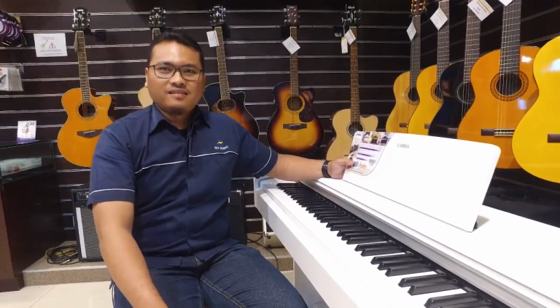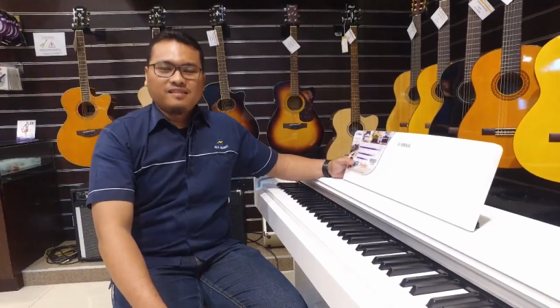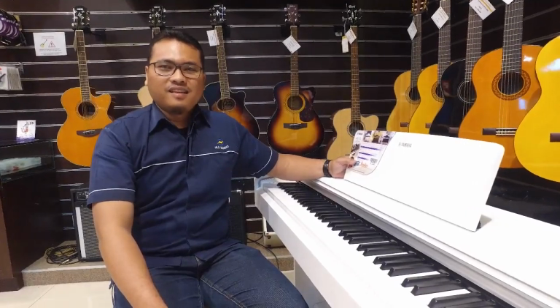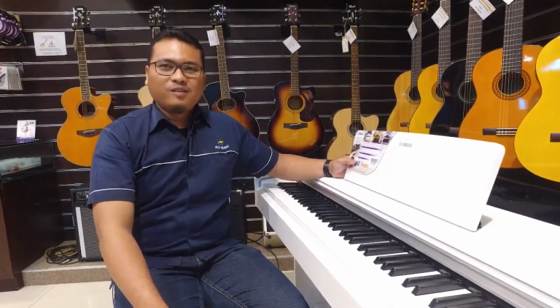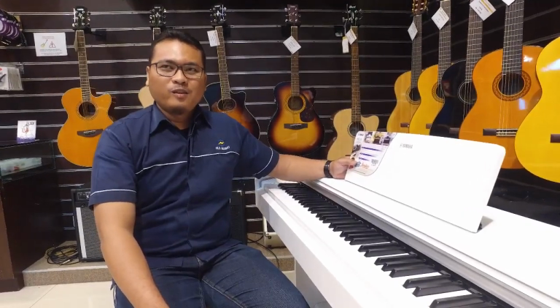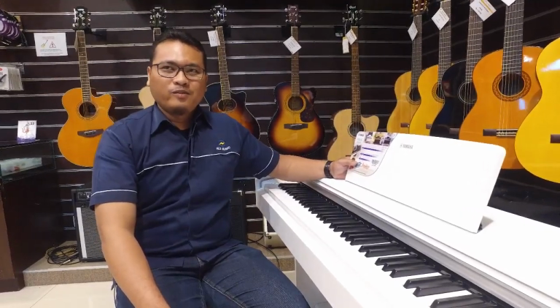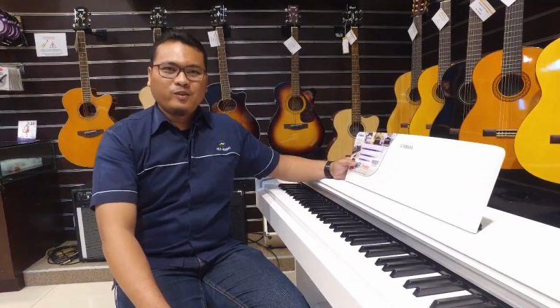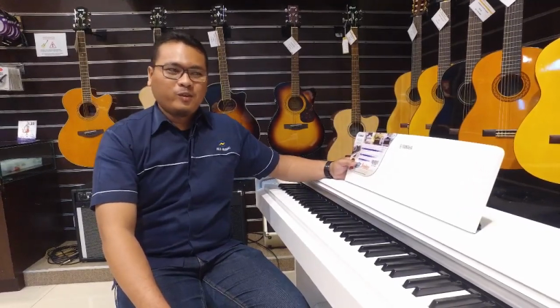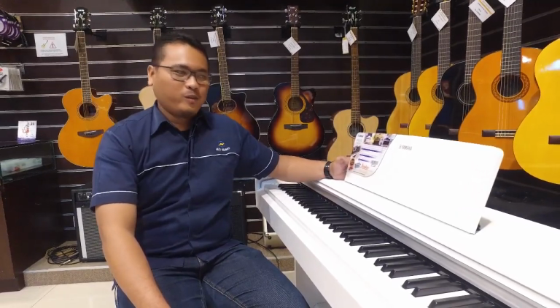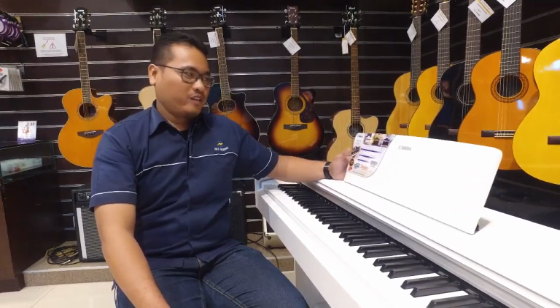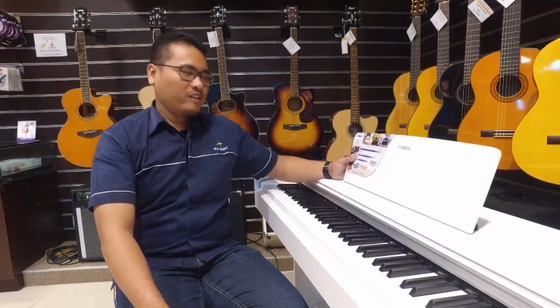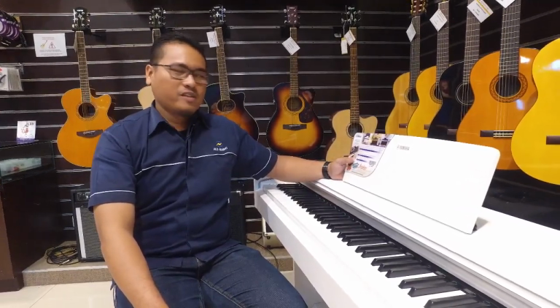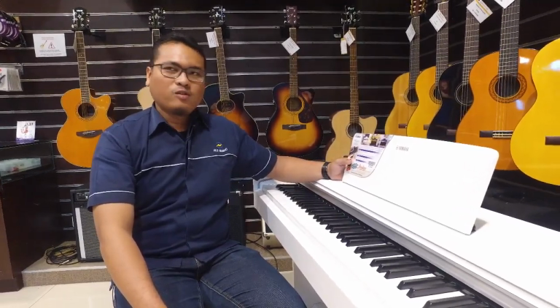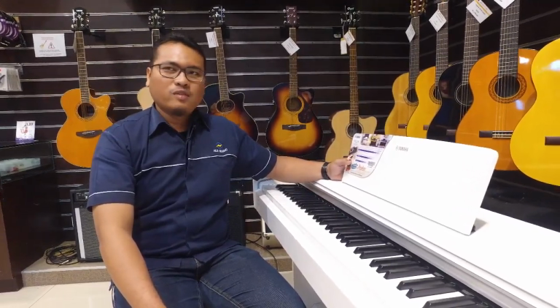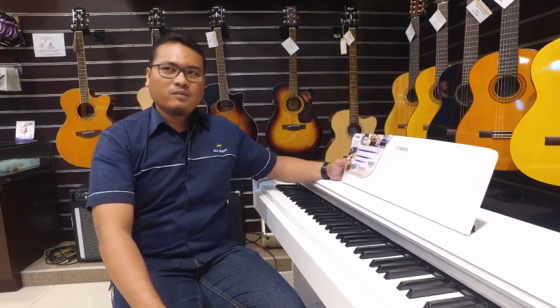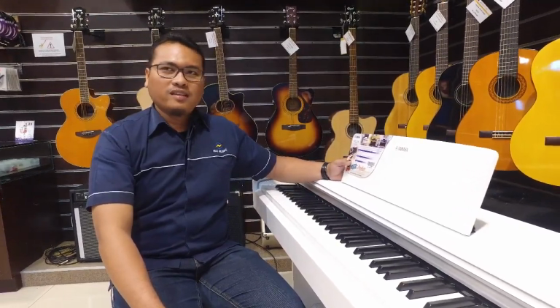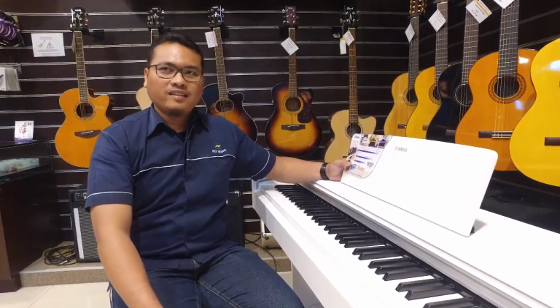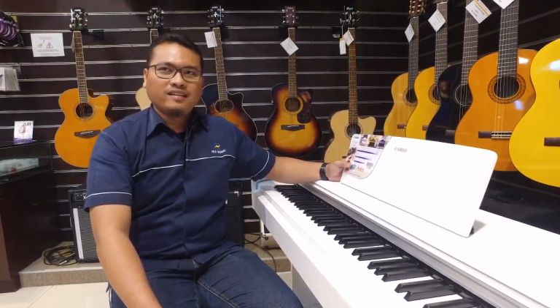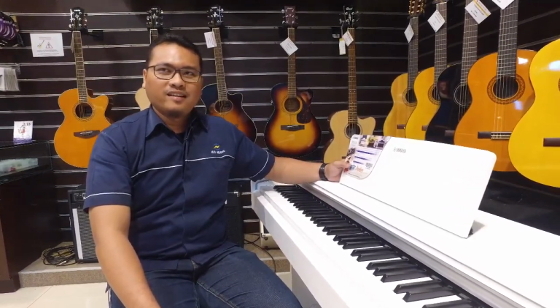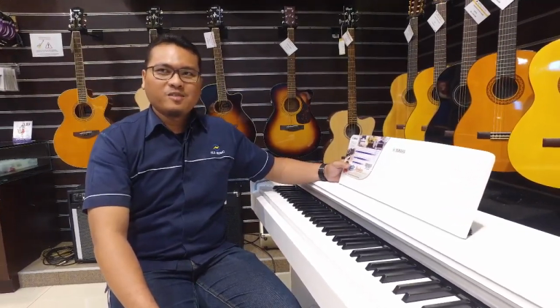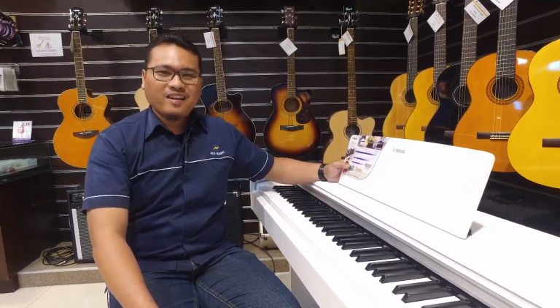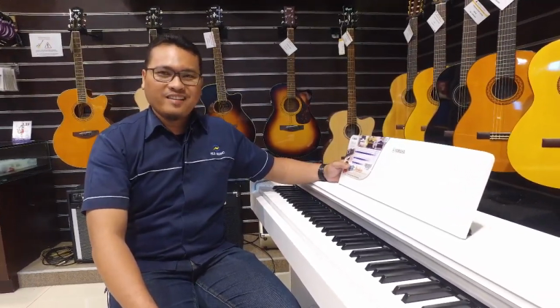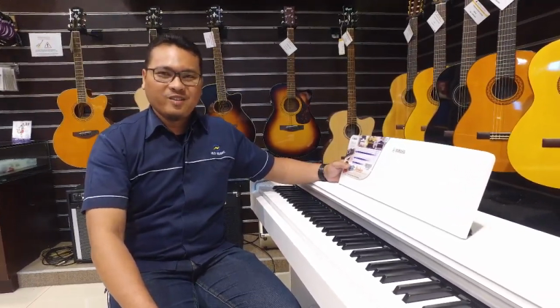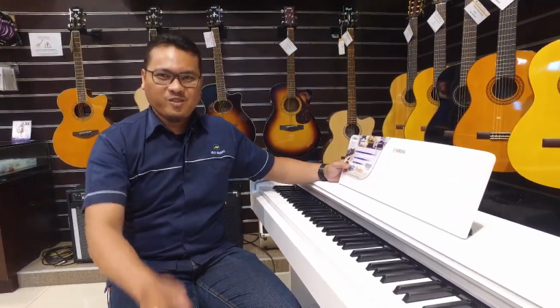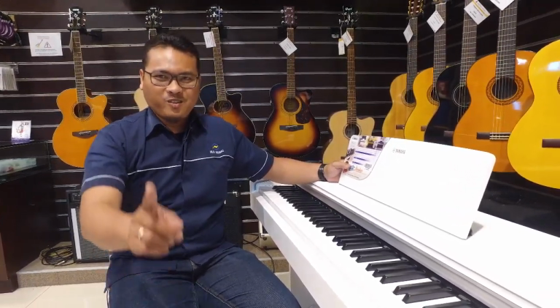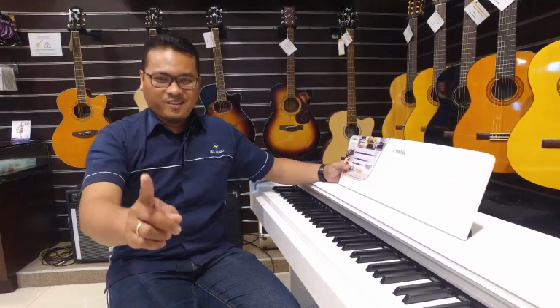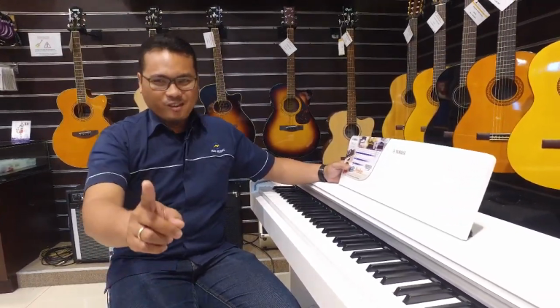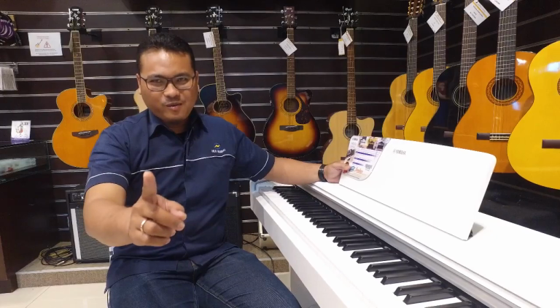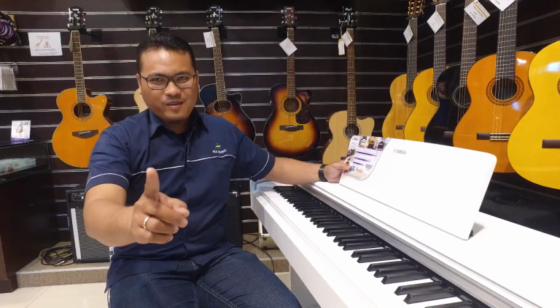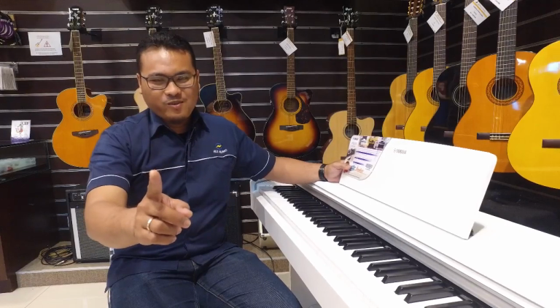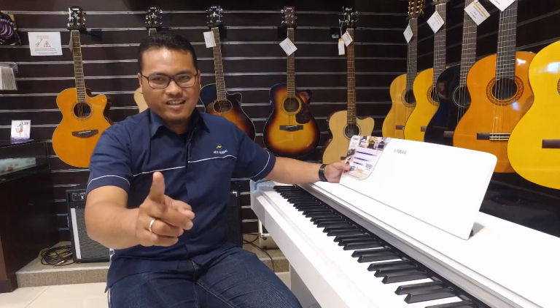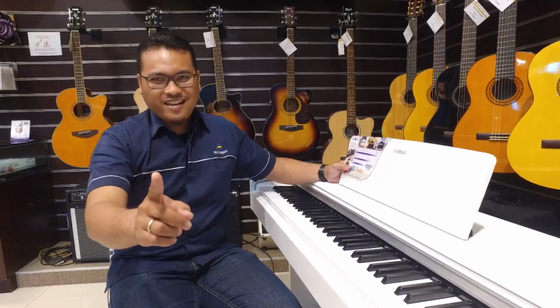That's all for the review of the YDP-144. Let's play your song — don't forget to play music, guys.